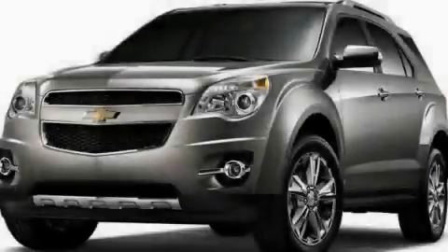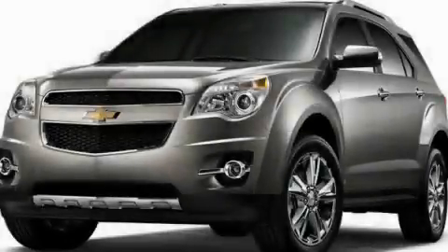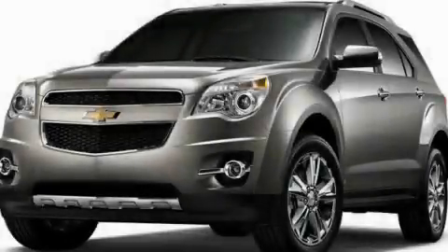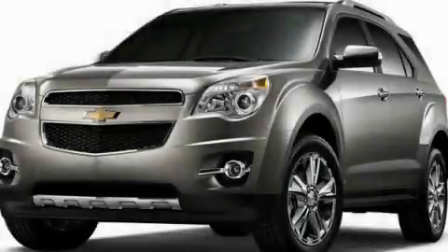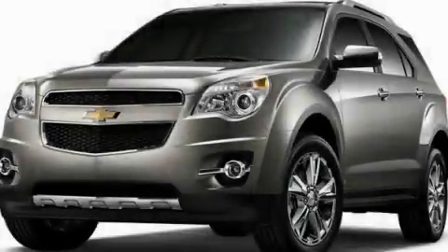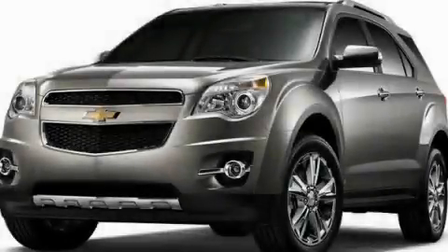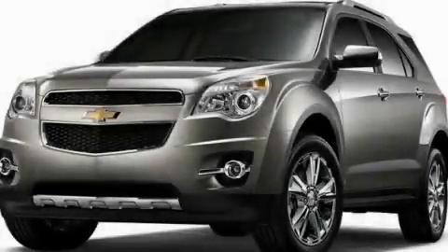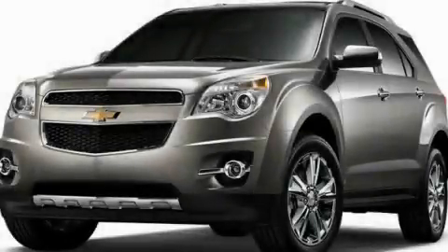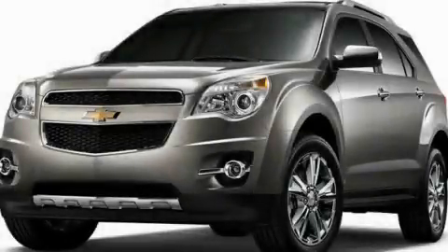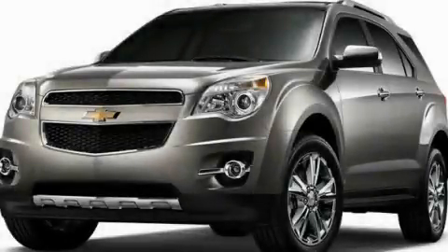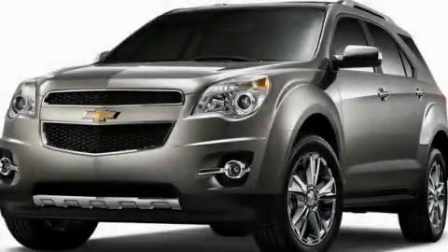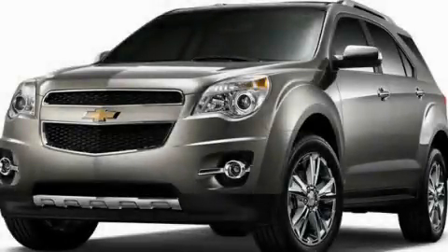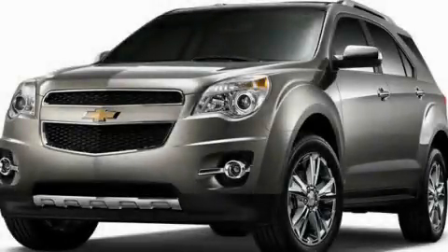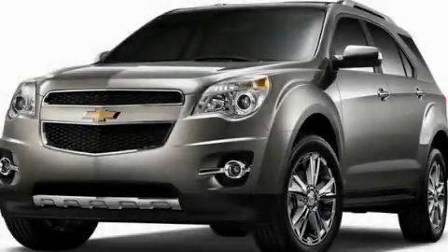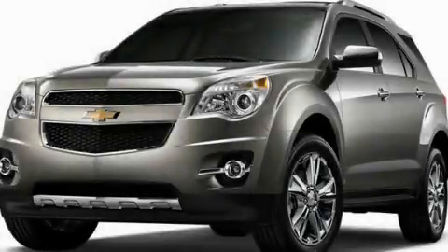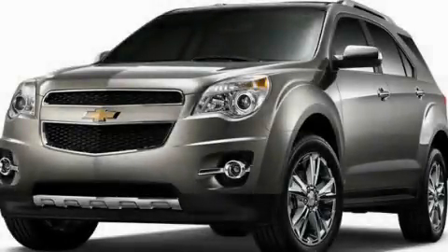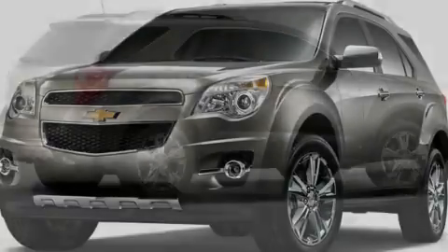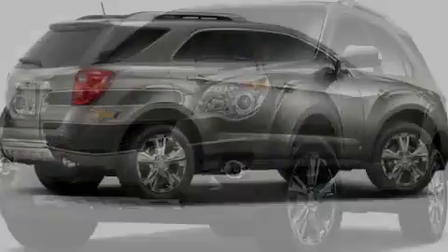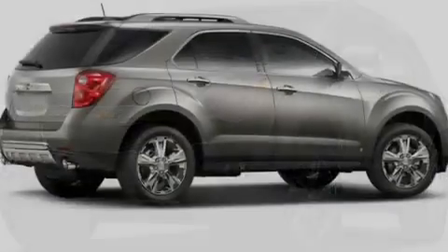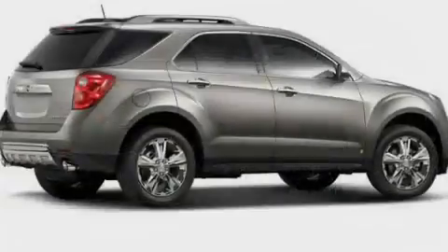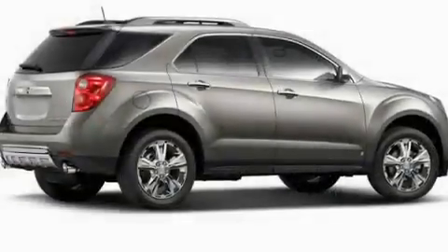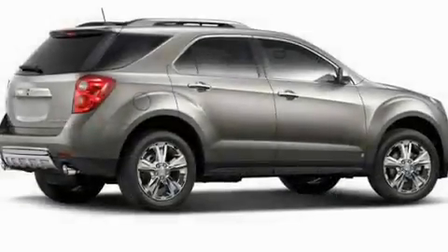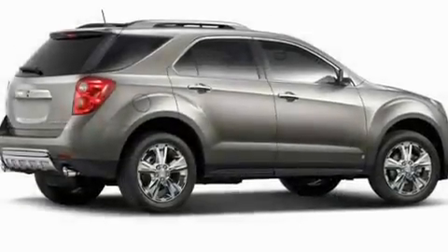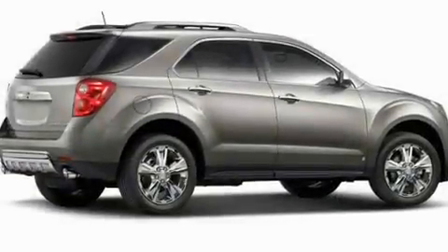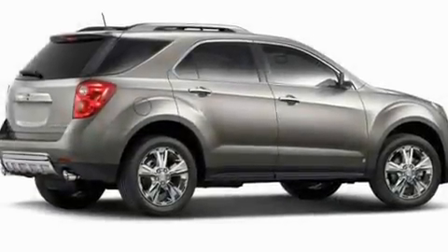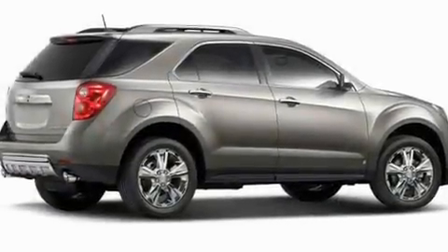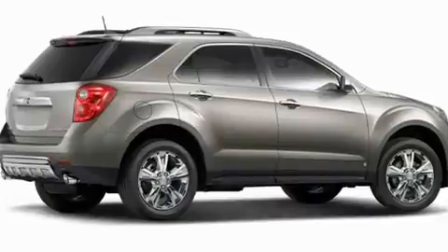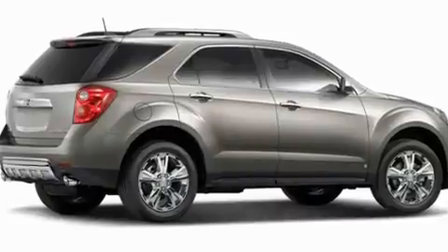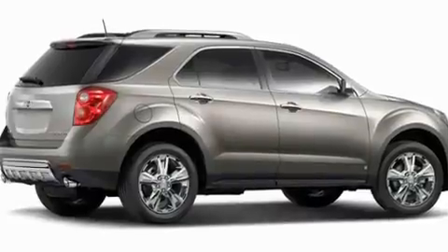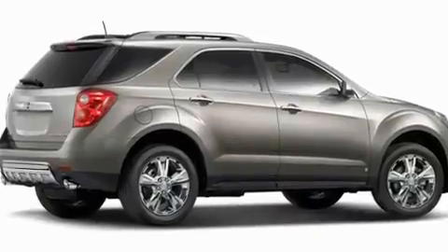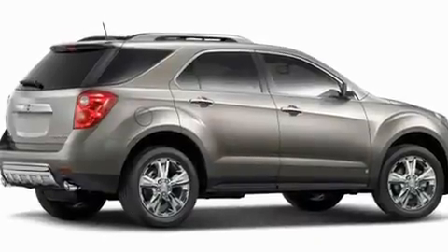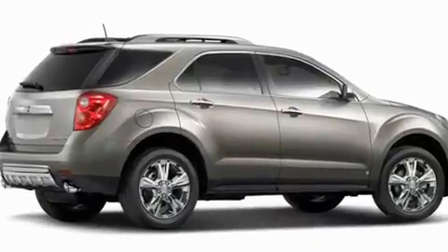This is a brand new 2011 Chevrolet Equinox. Safety, space, and comfort.